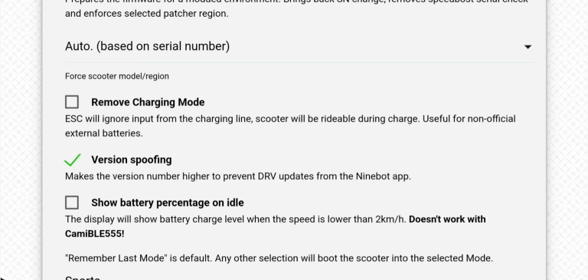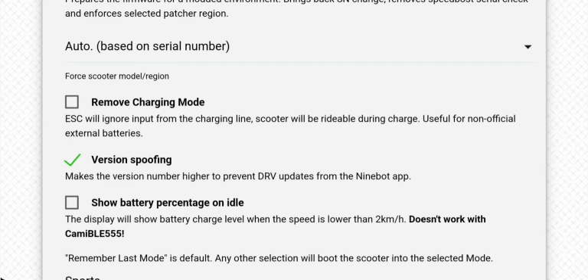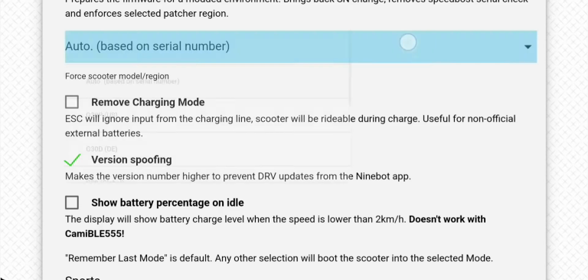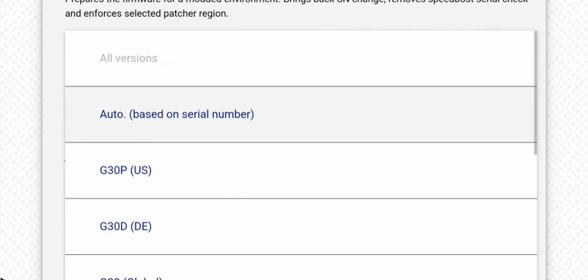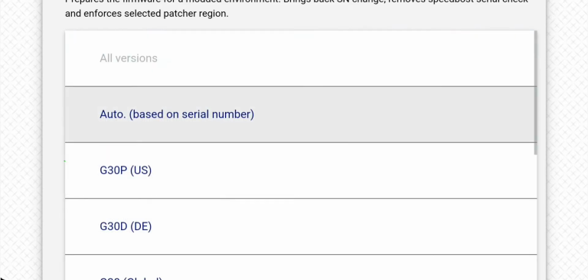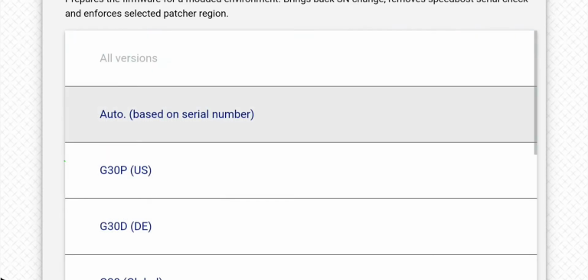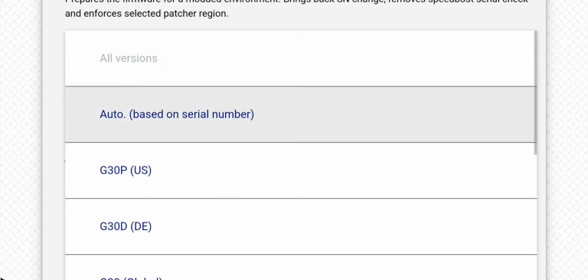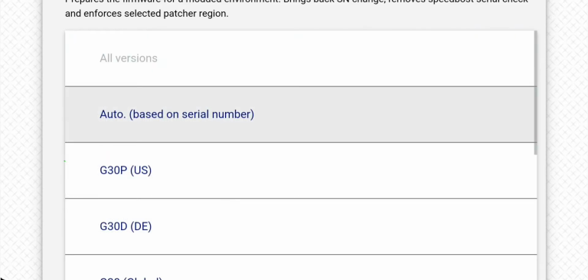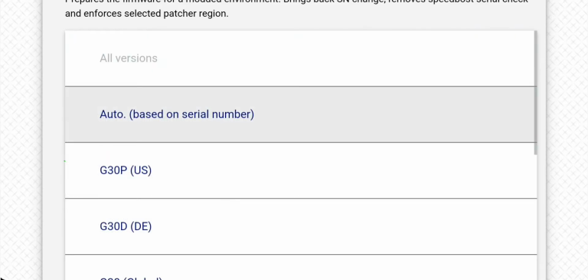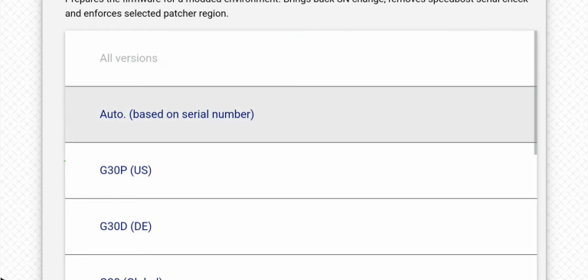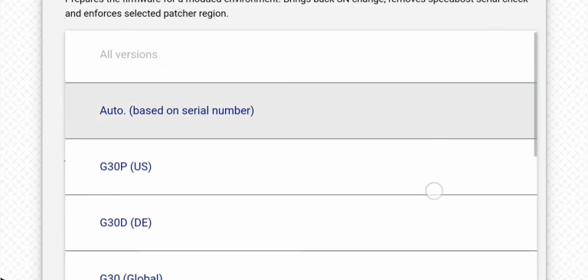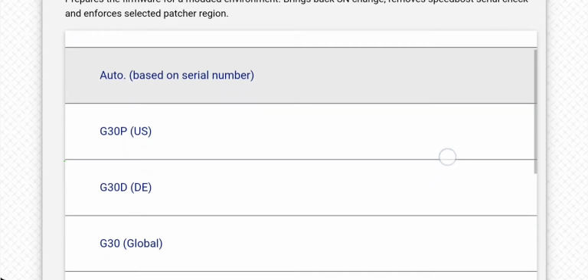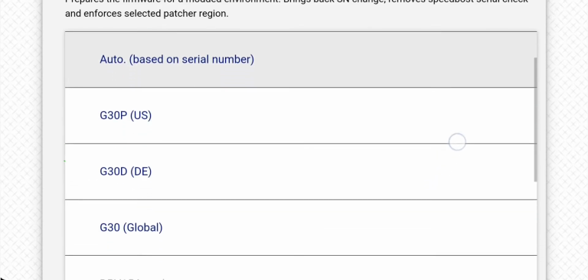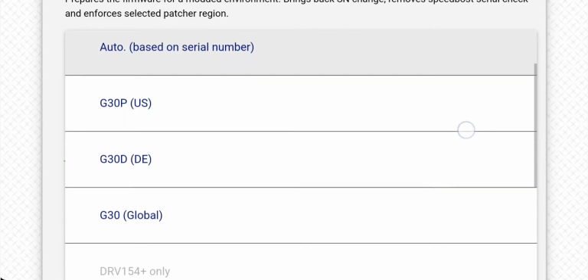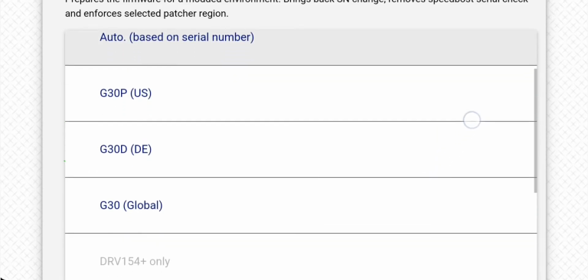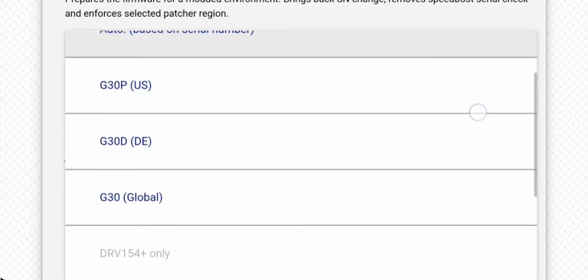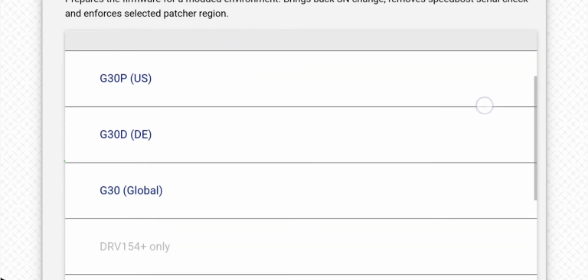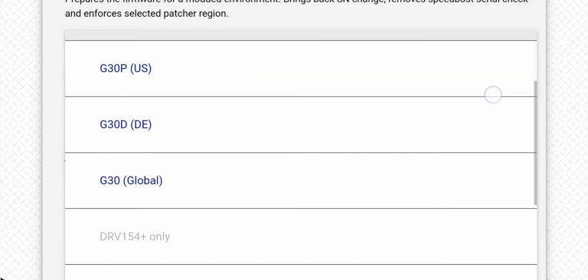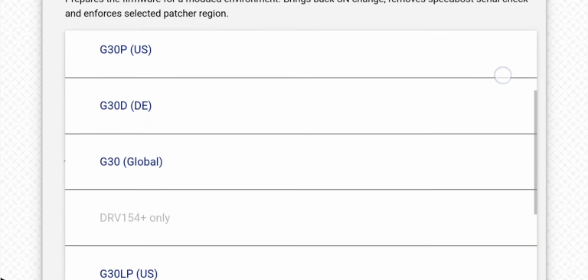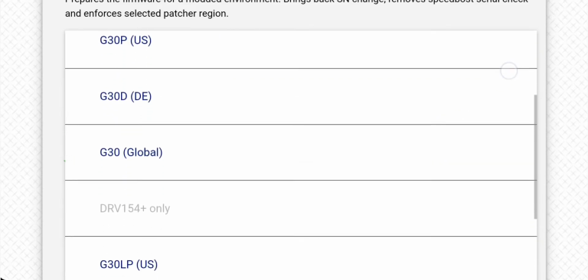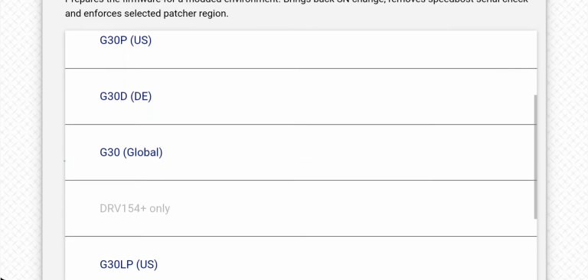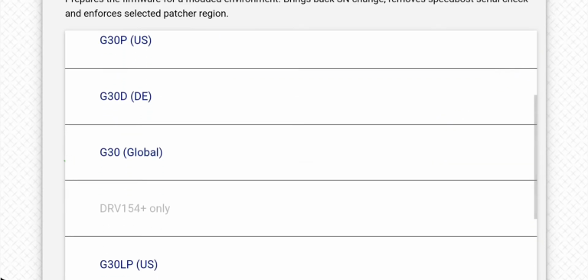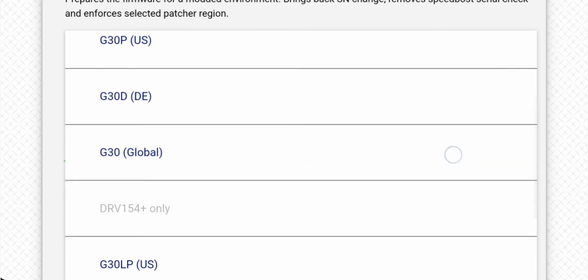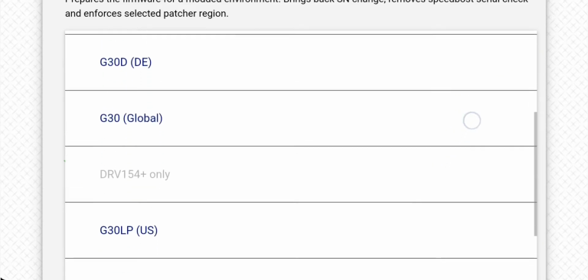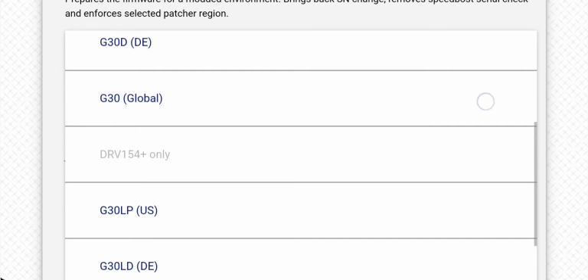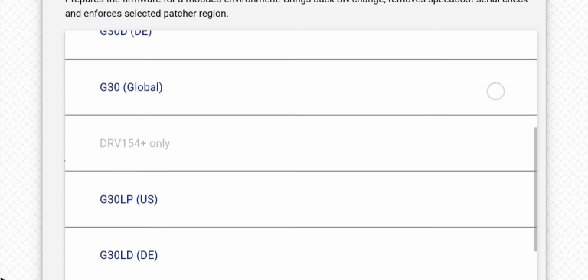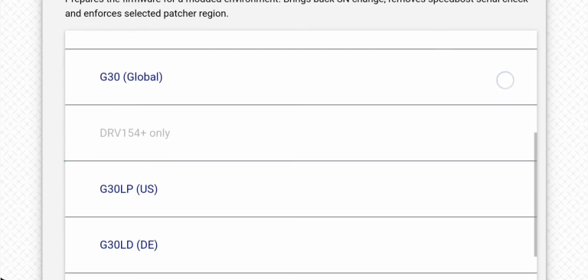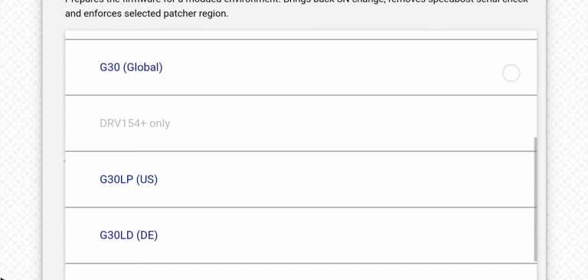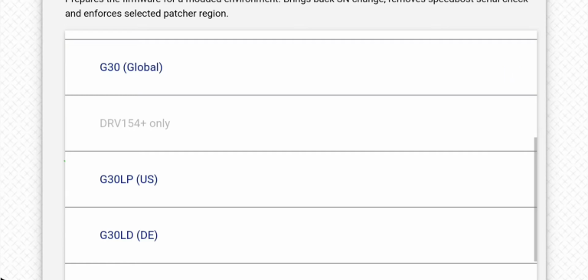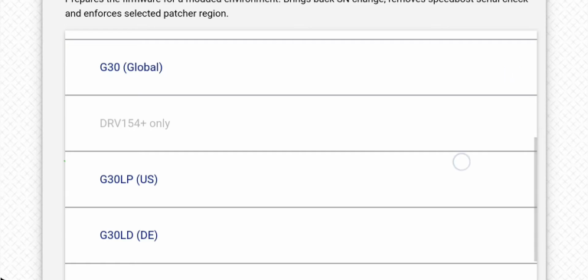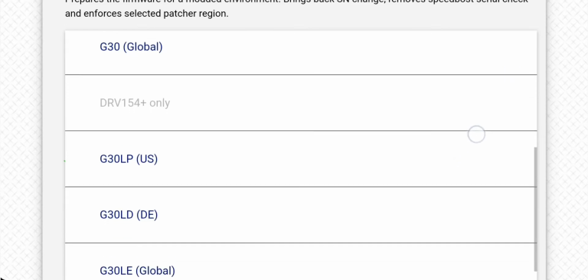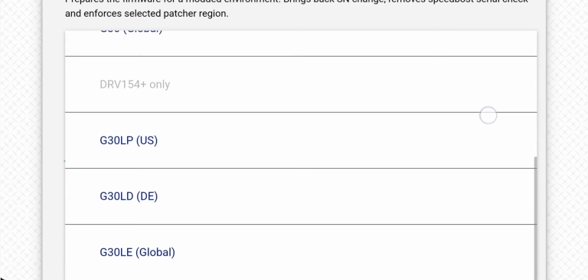Right here I like to use auto based on serial number, because this will allow you to use maneuvering.